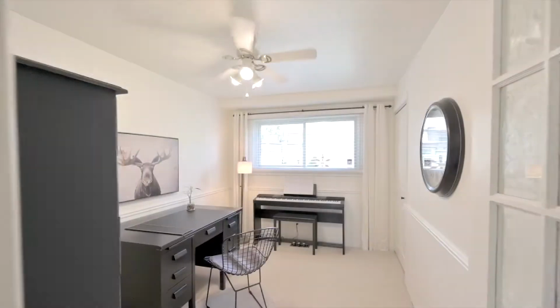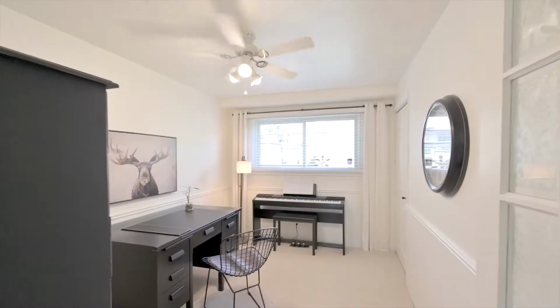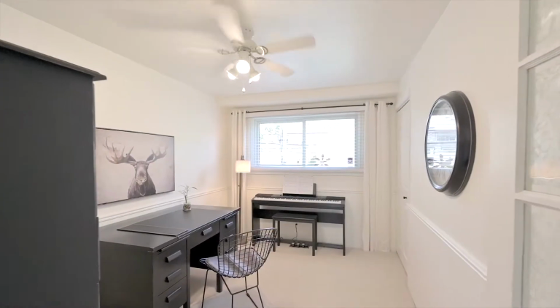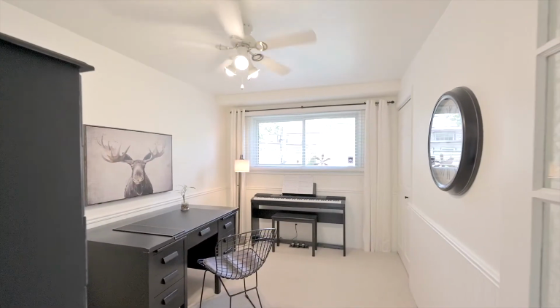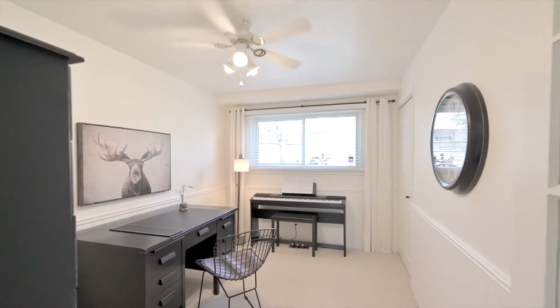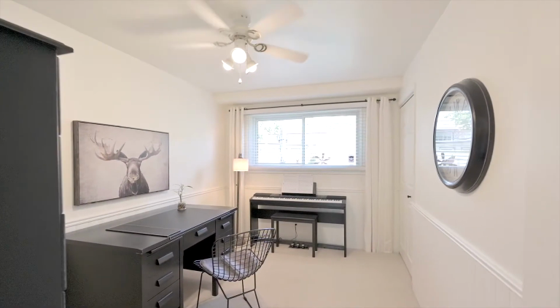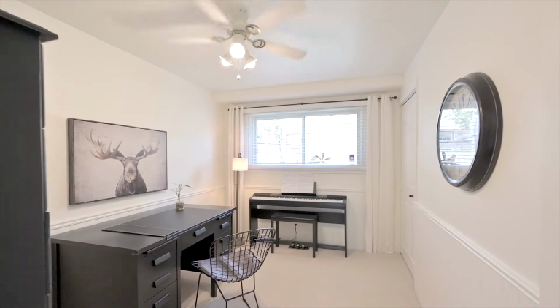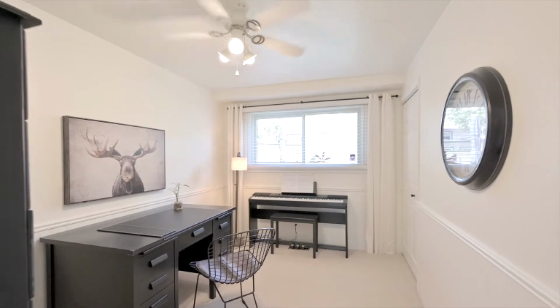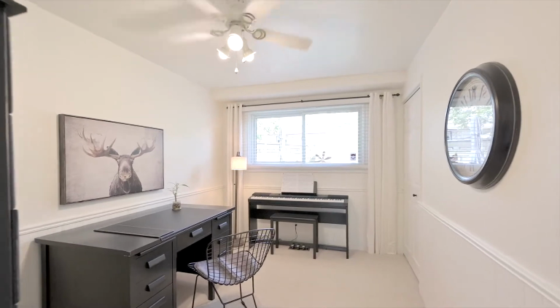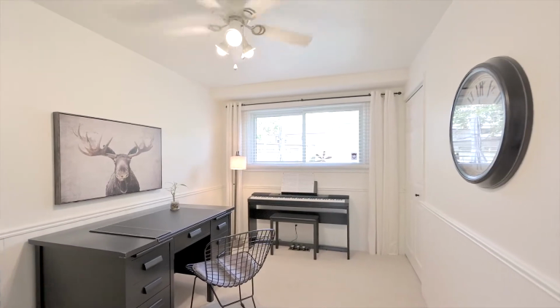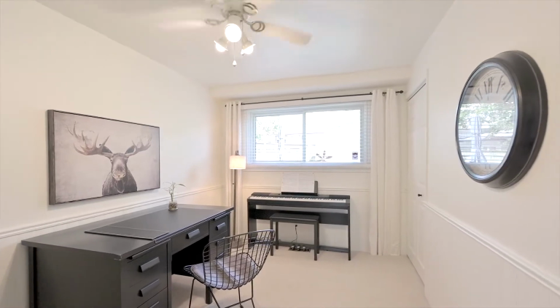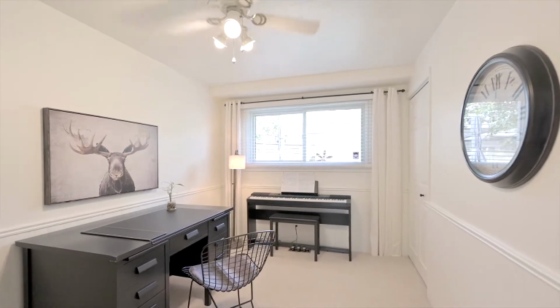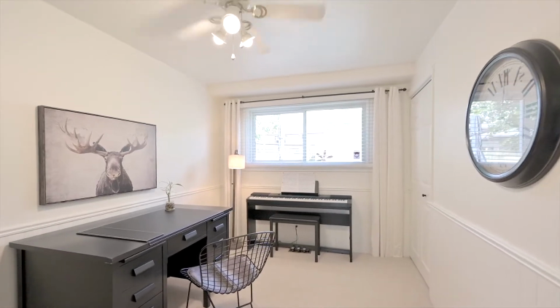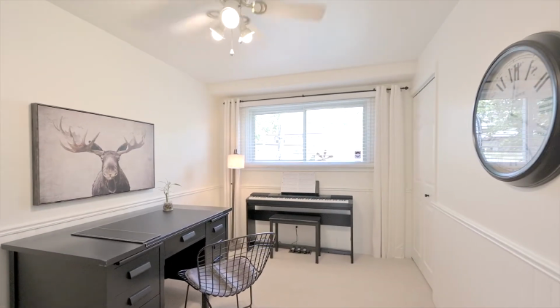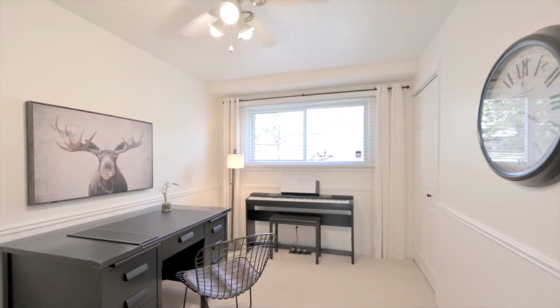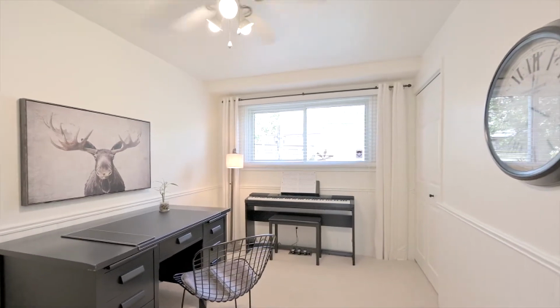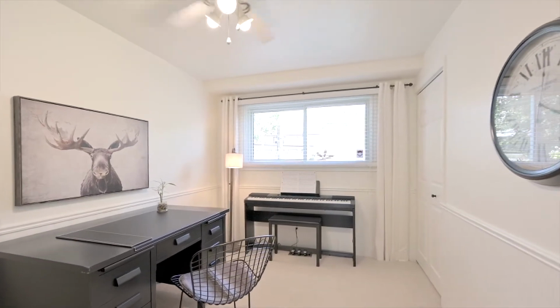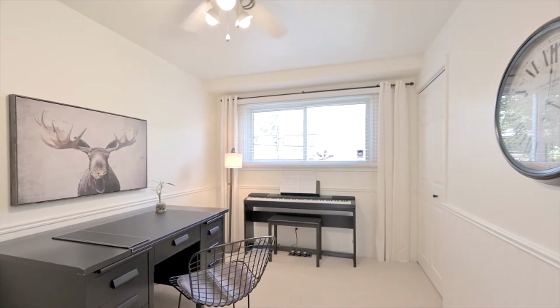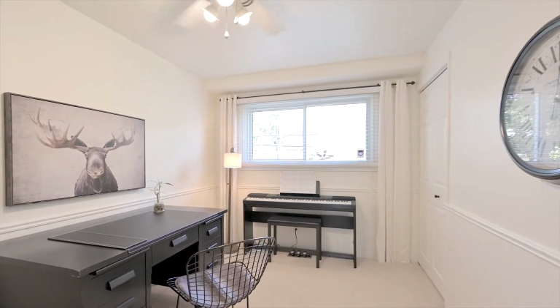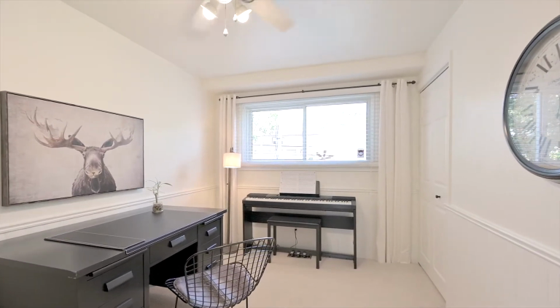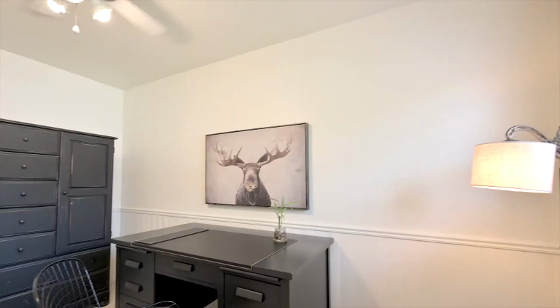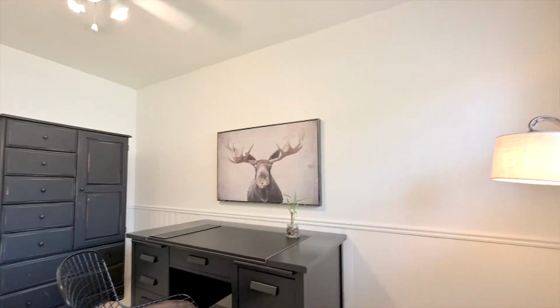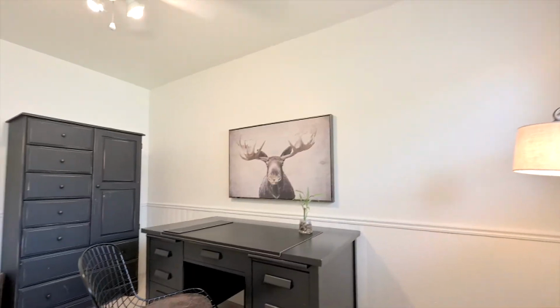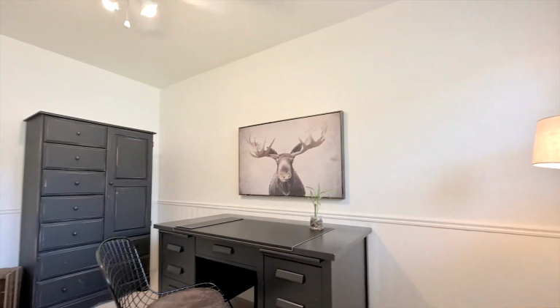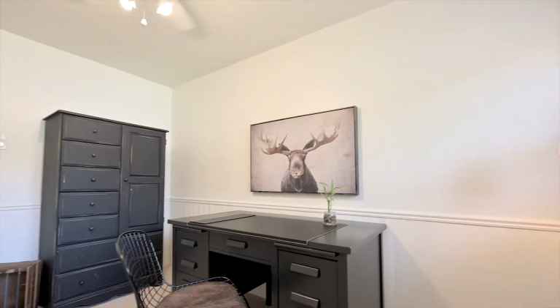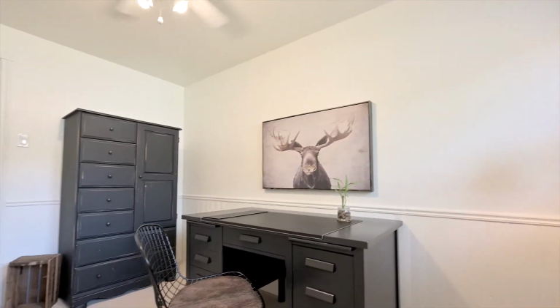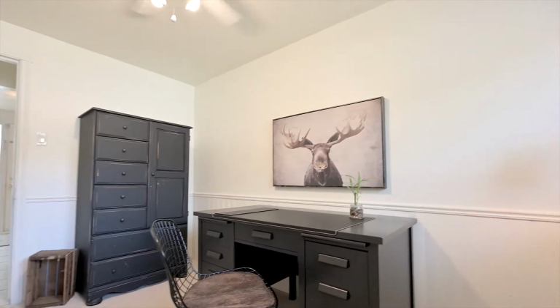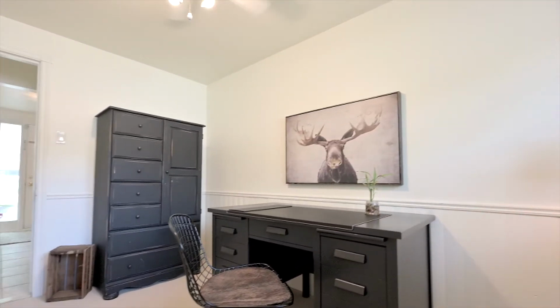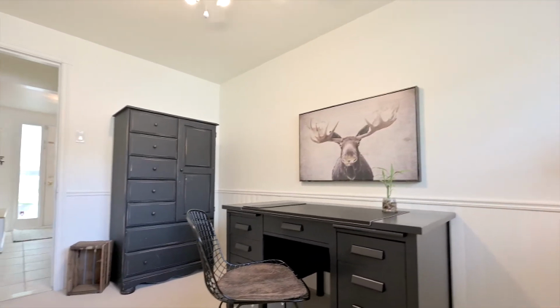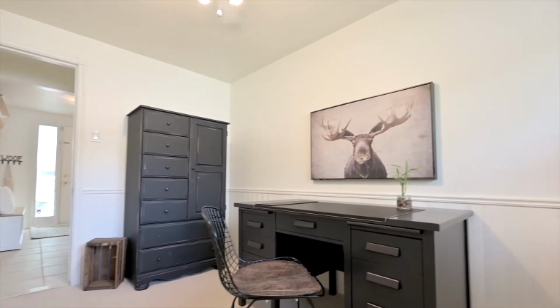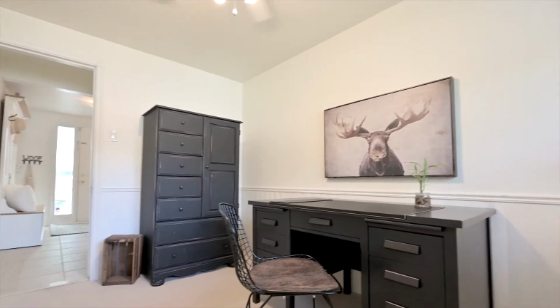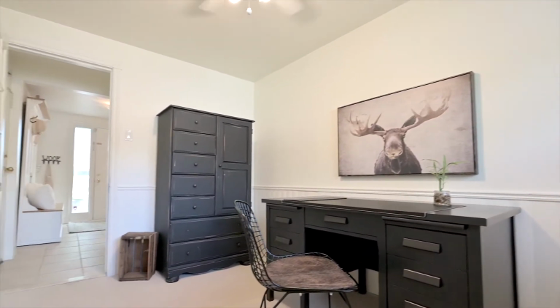Back inside, this bright ground floor room makes a great home office or fourth bedroom.